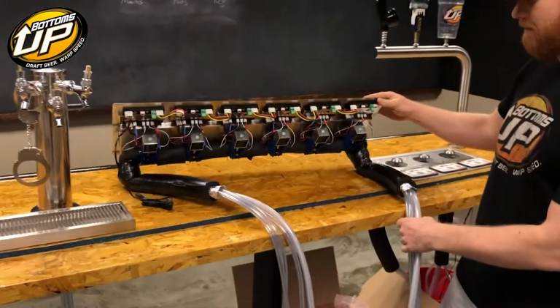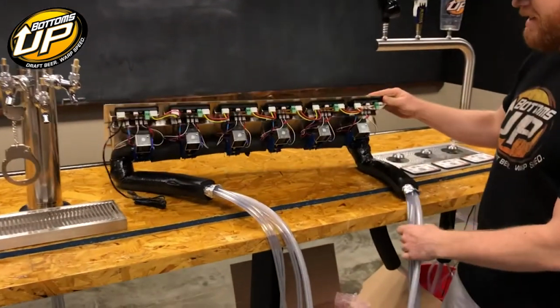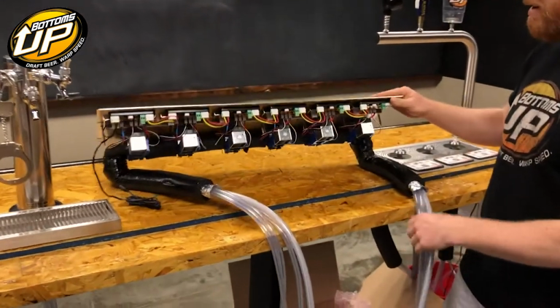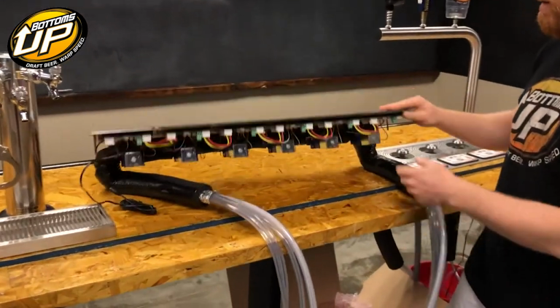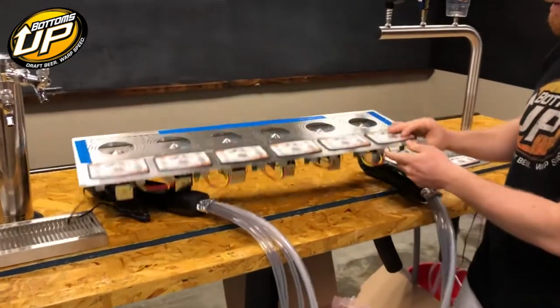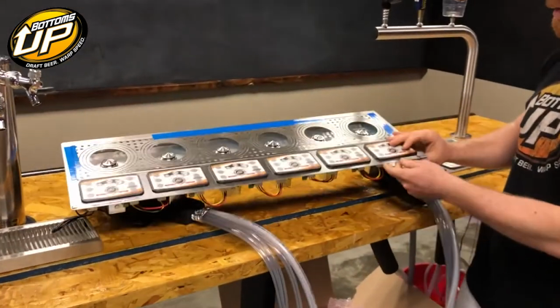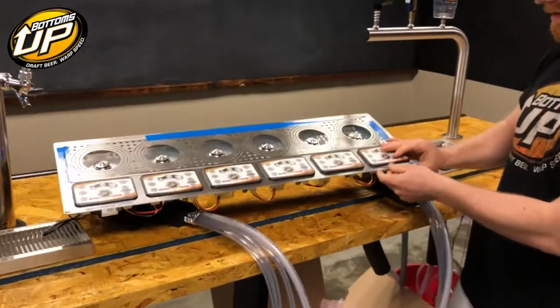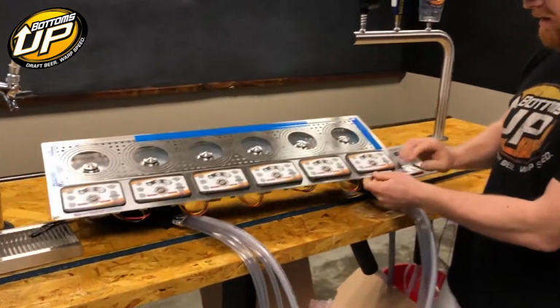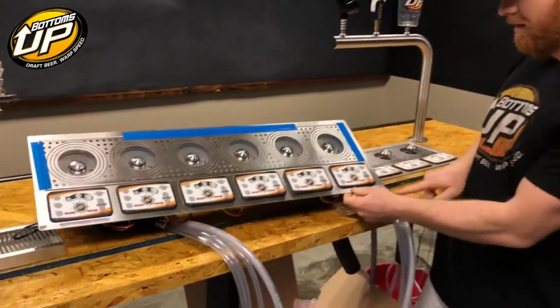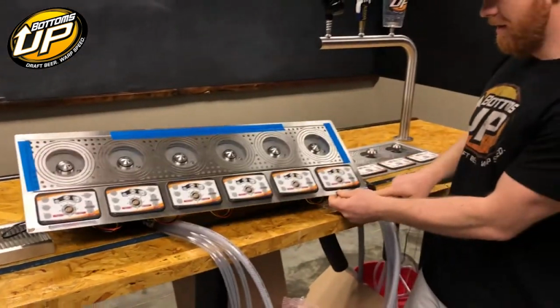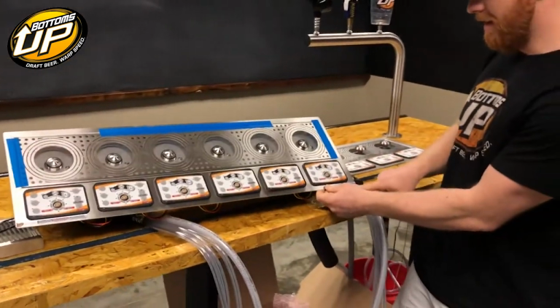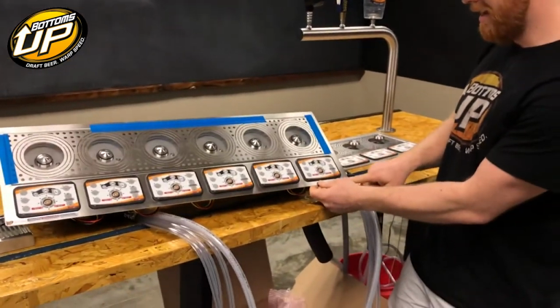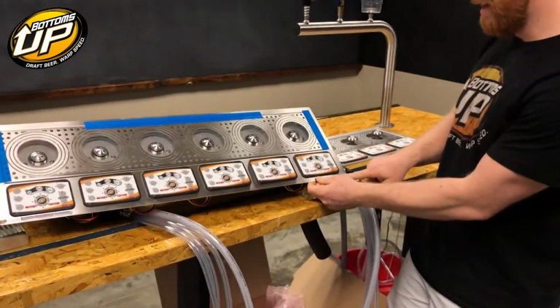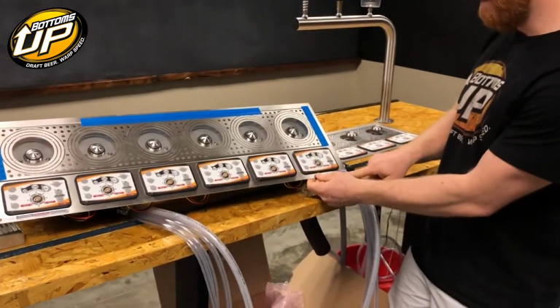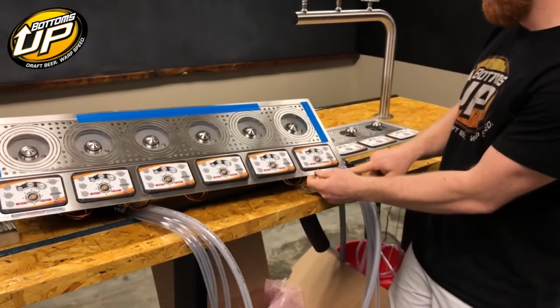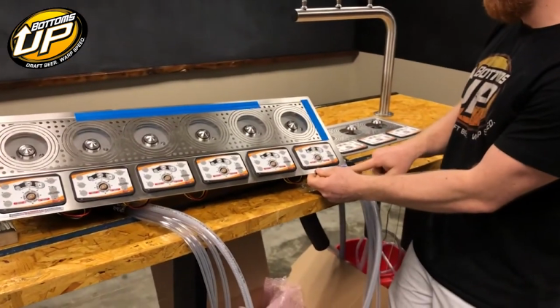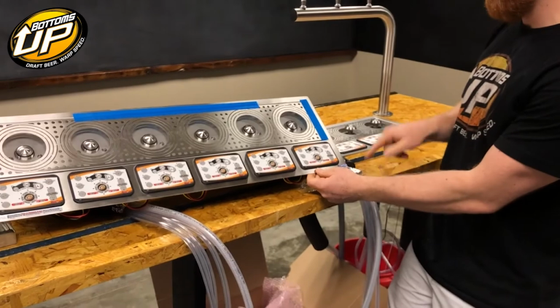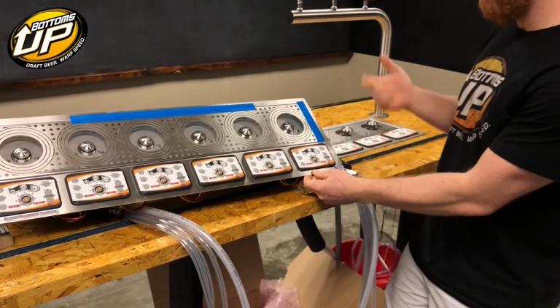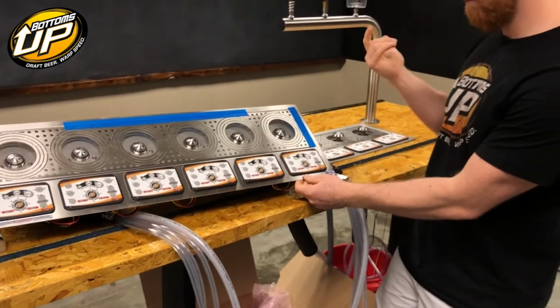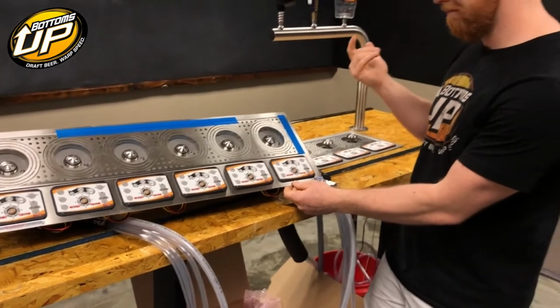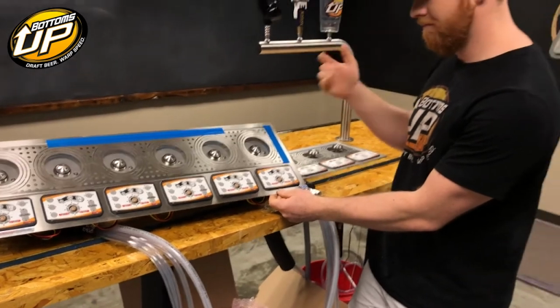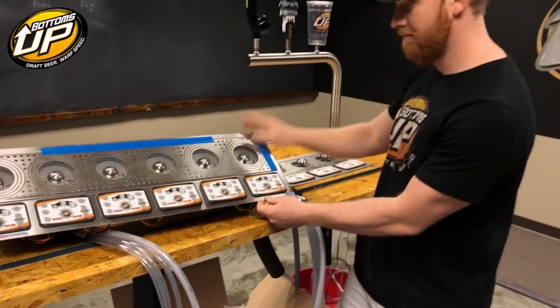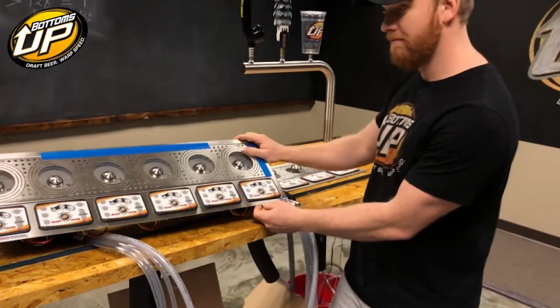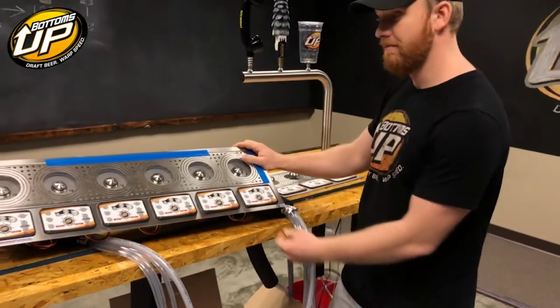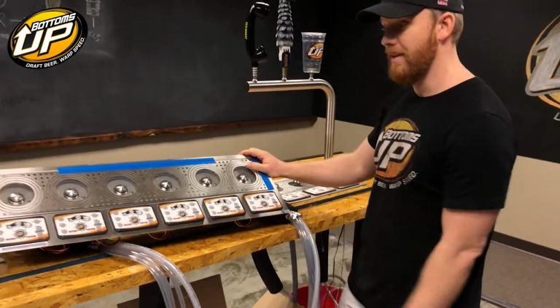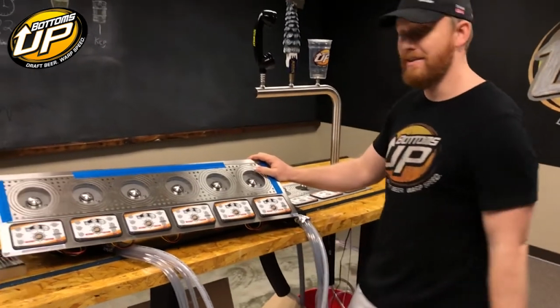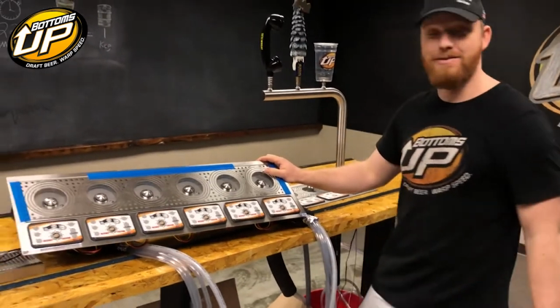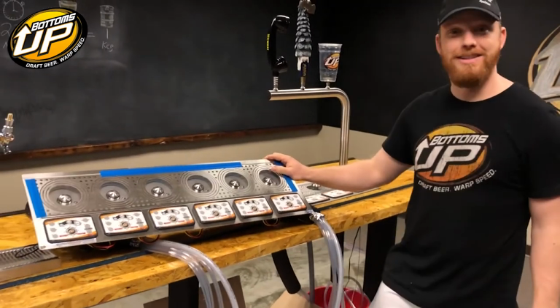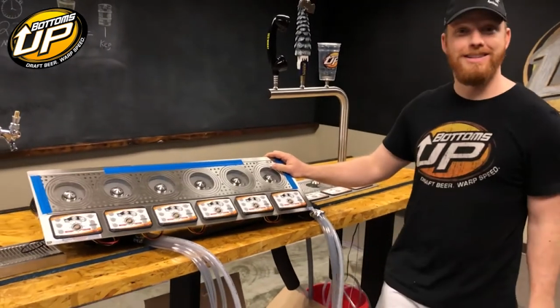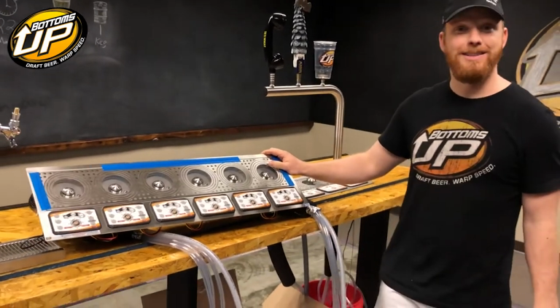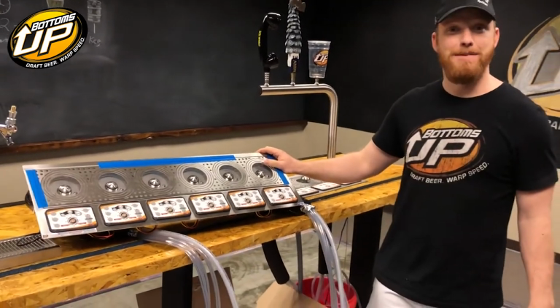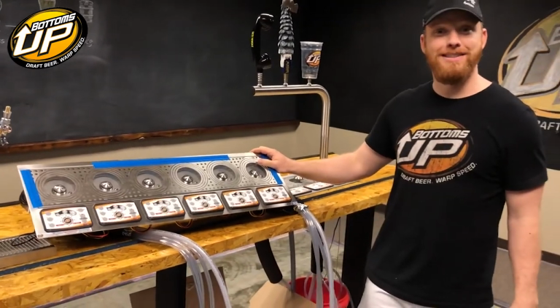As always, NSF approved. It's ready to sling some beers.